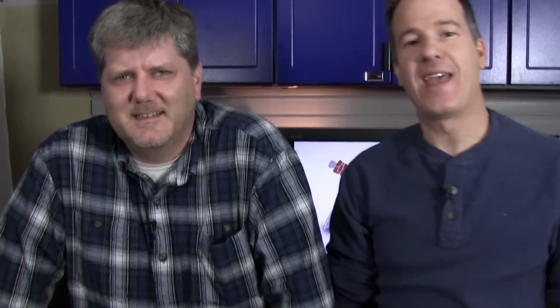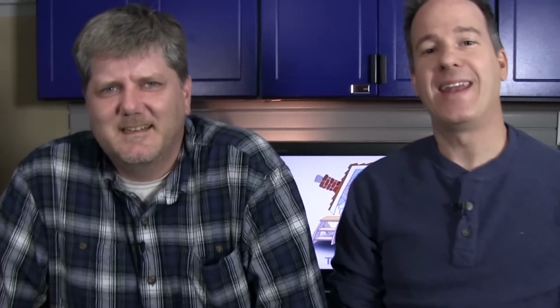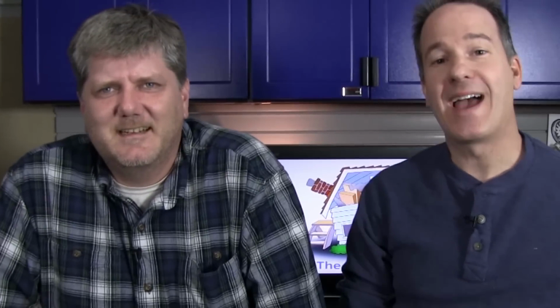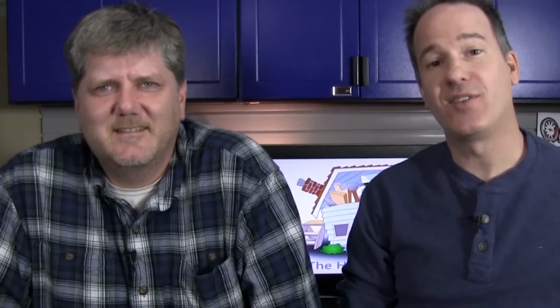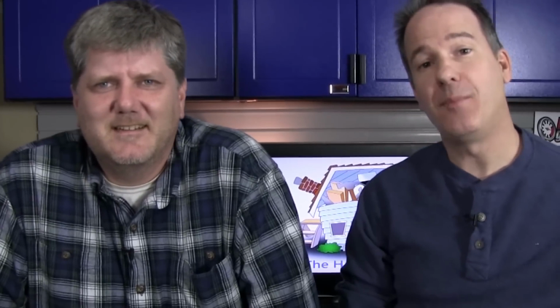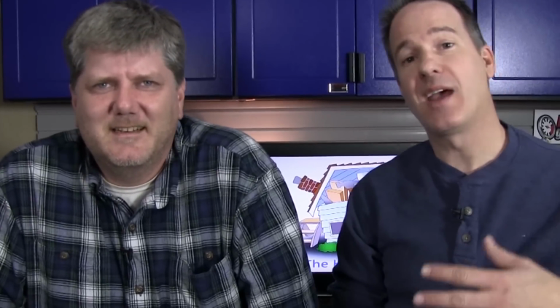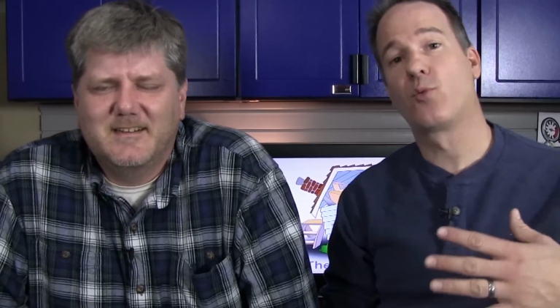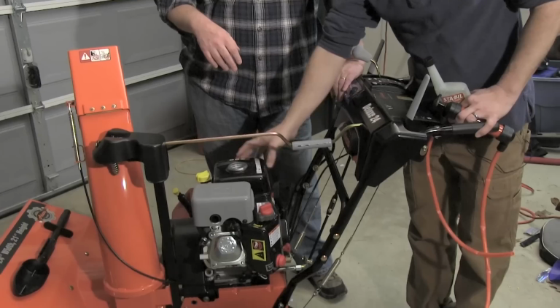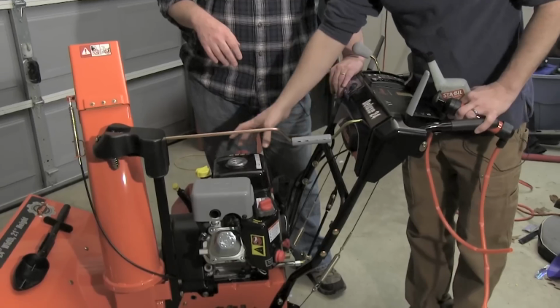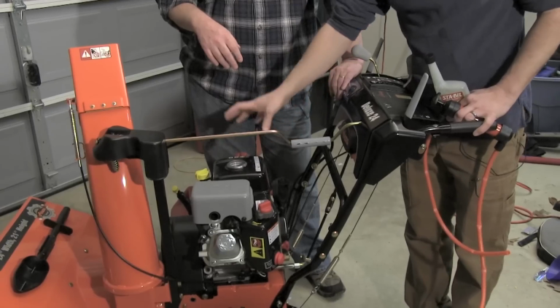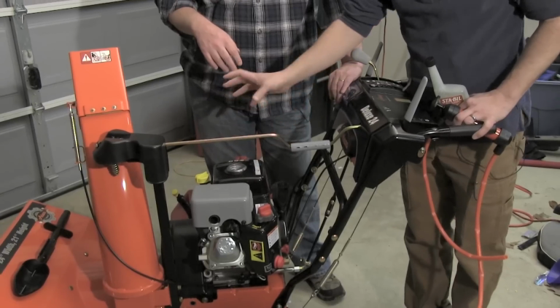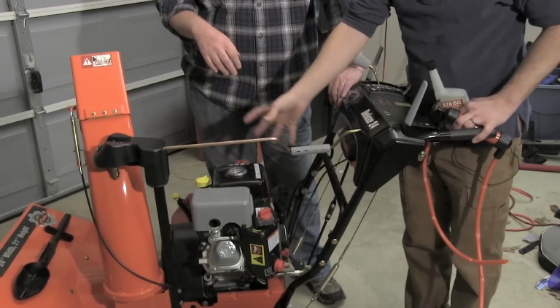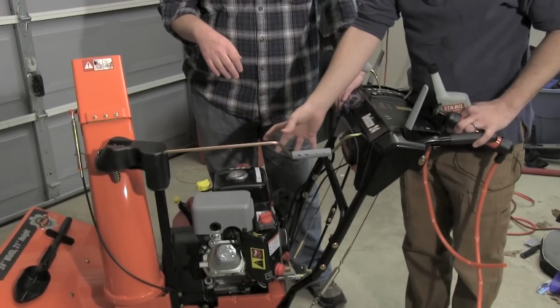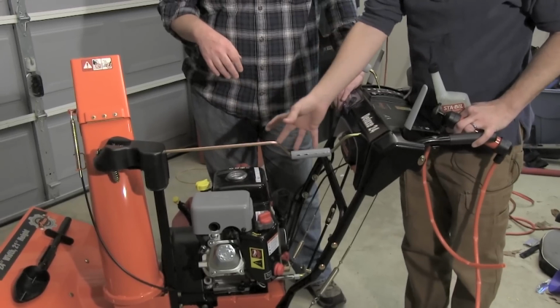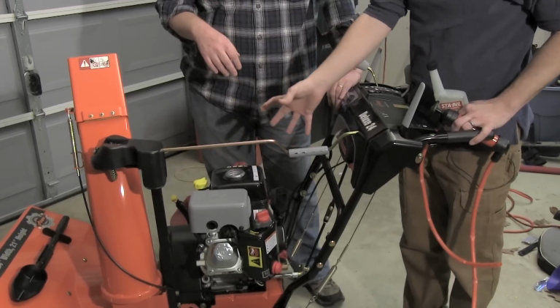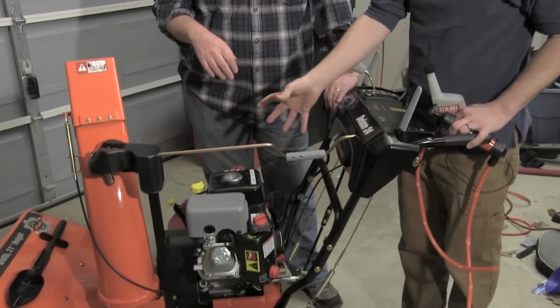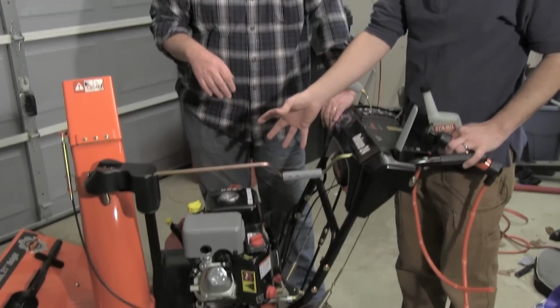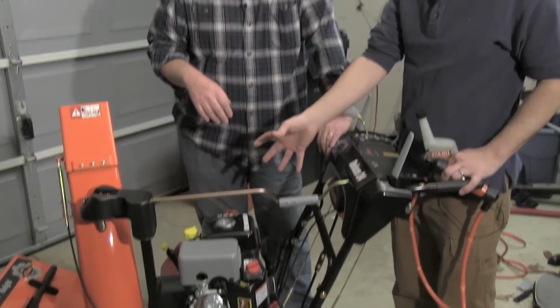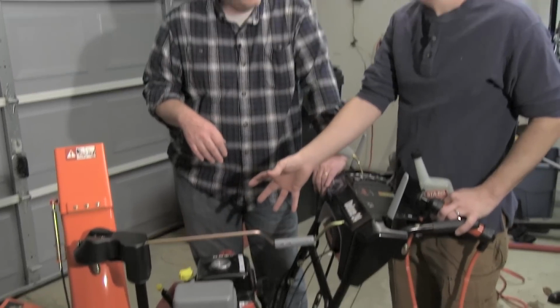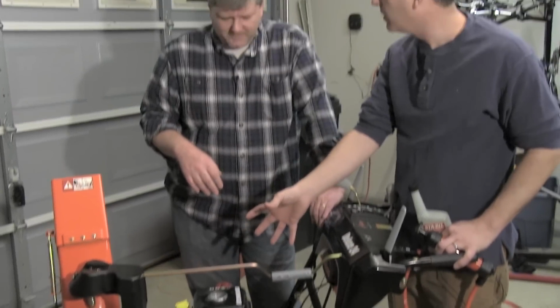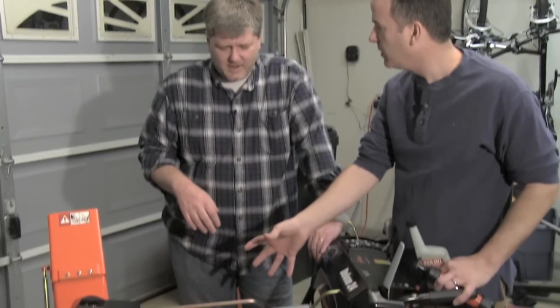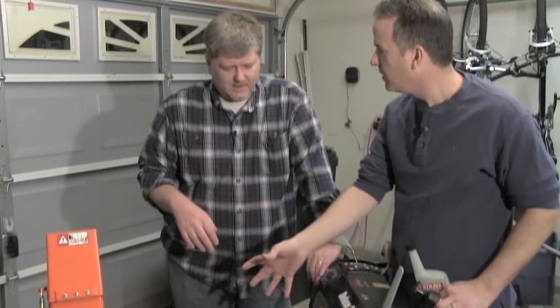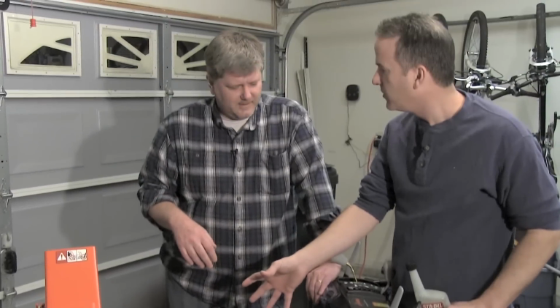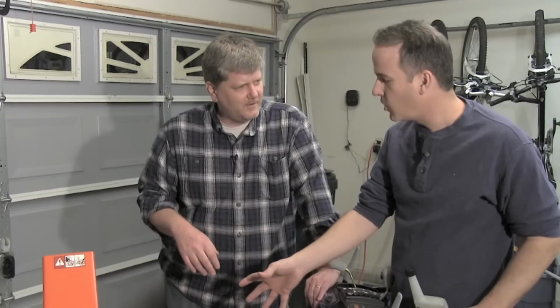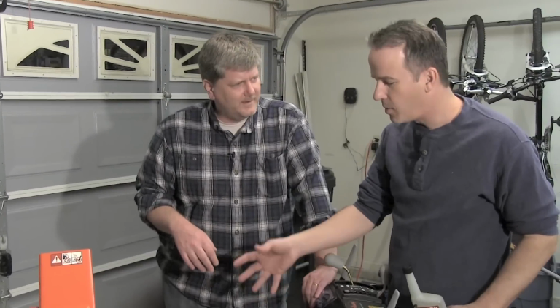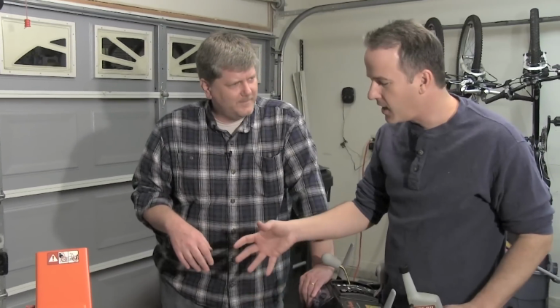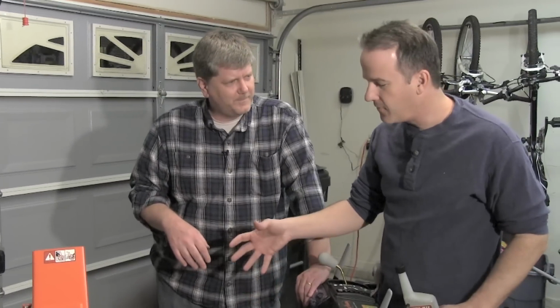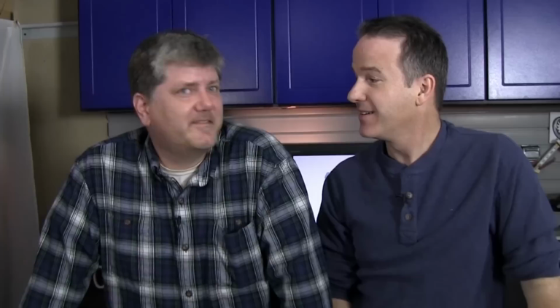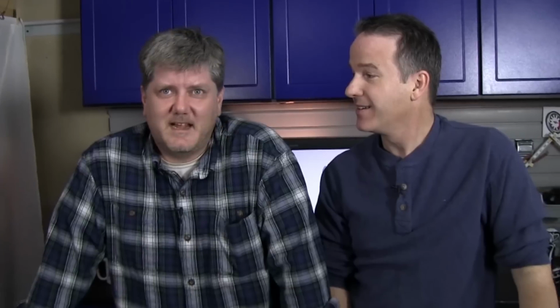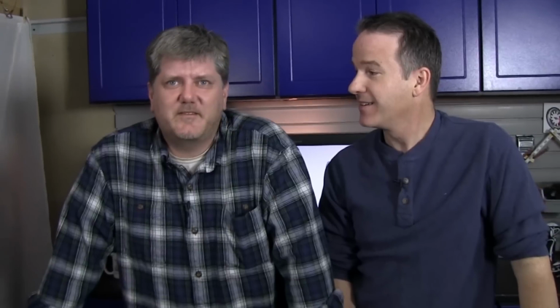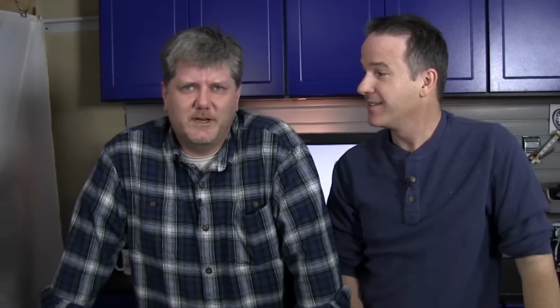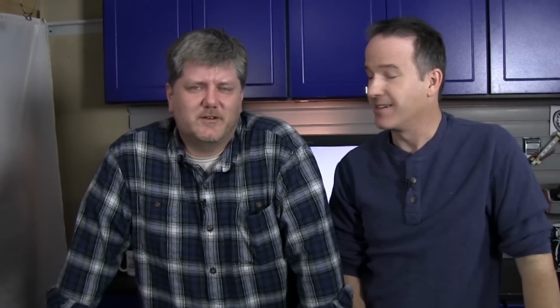We're the Handy Guys and up next we're going to show you how to prepare your snowblower for summer storage, so it starts next winter.